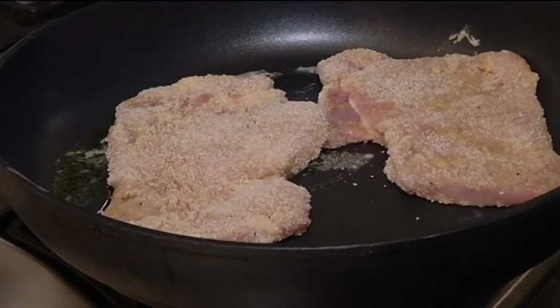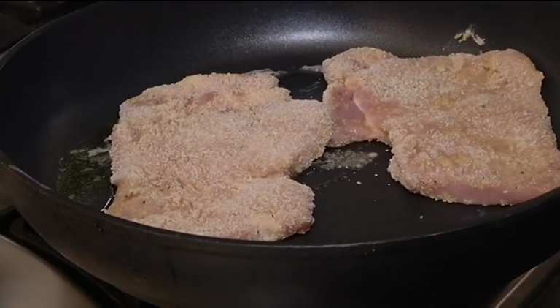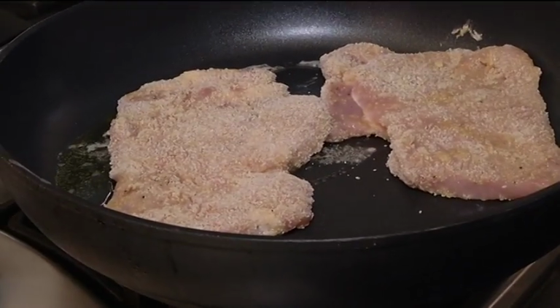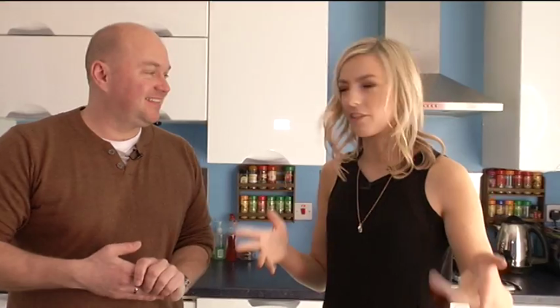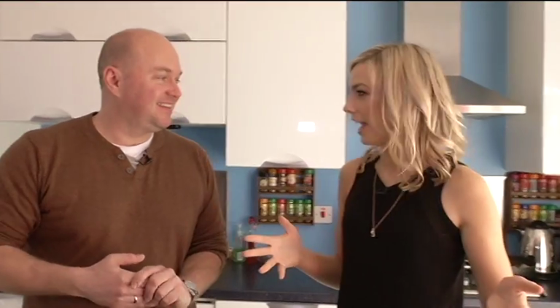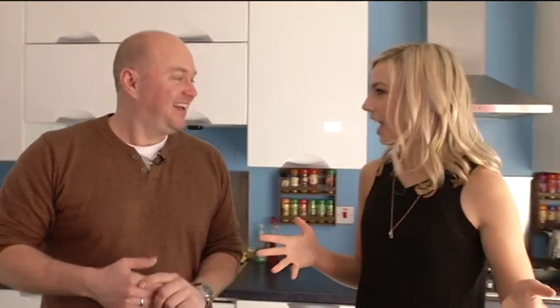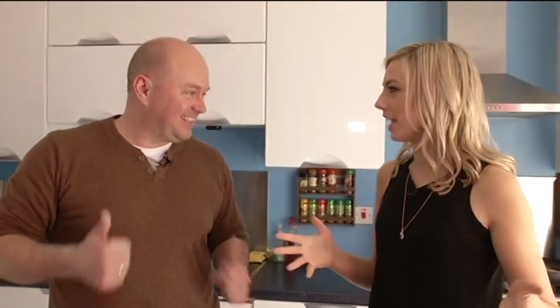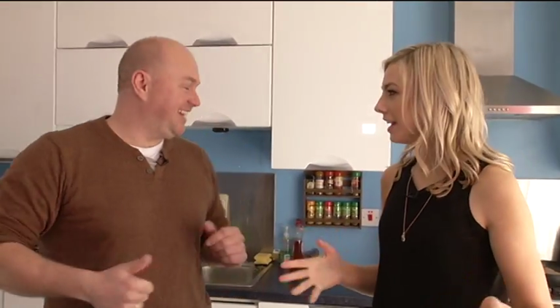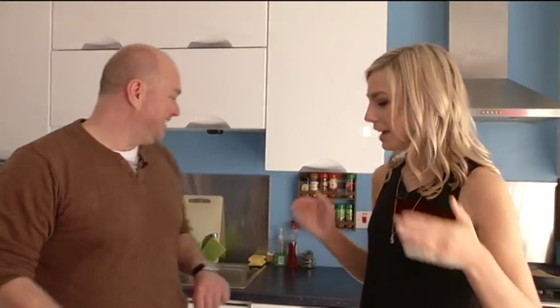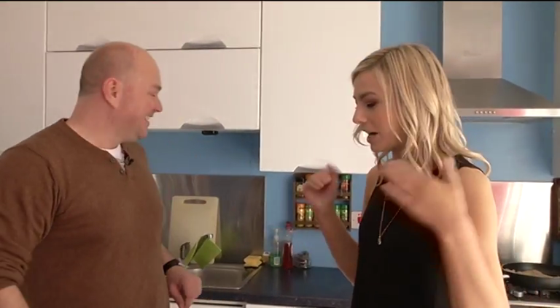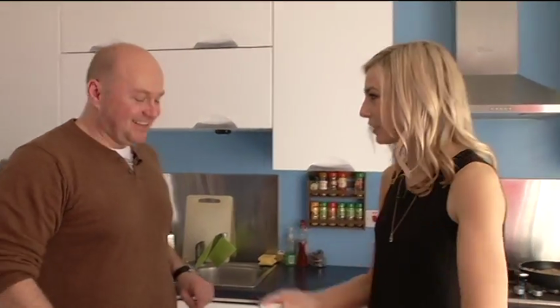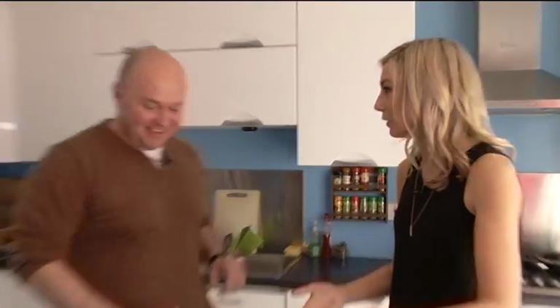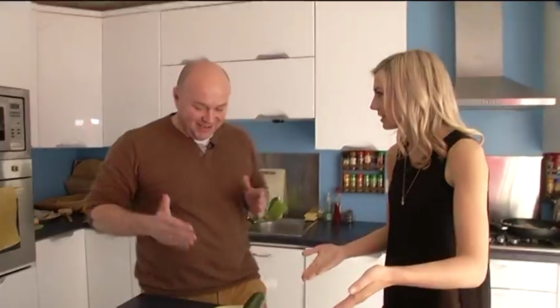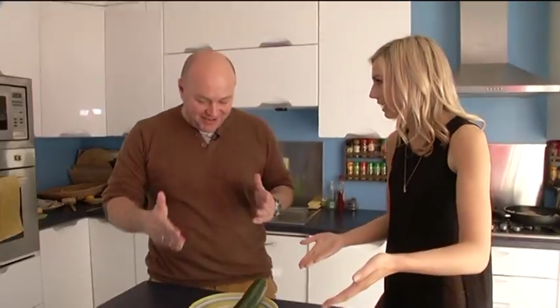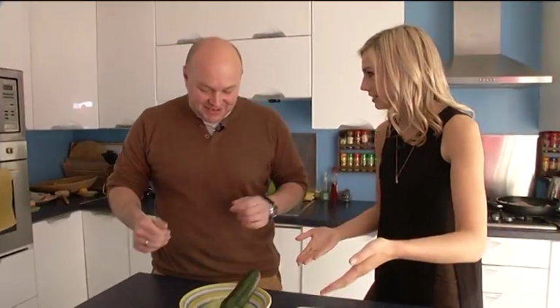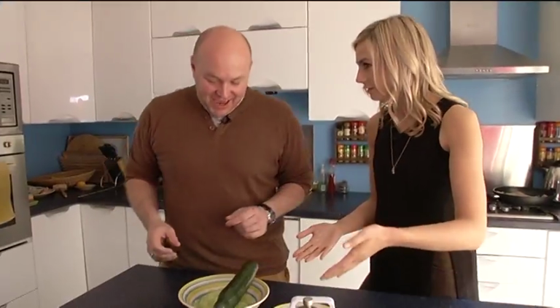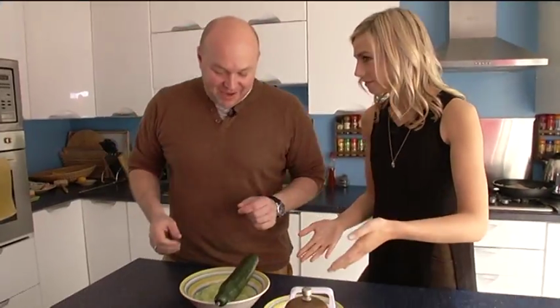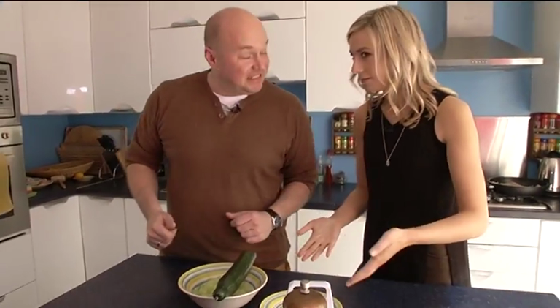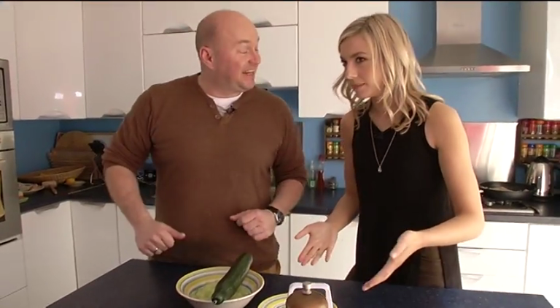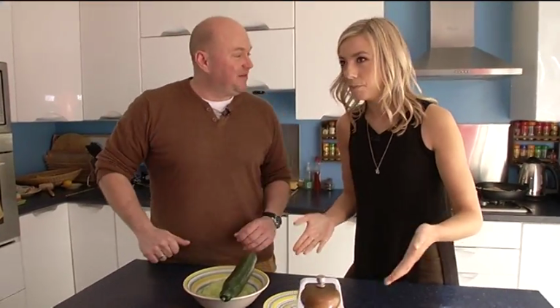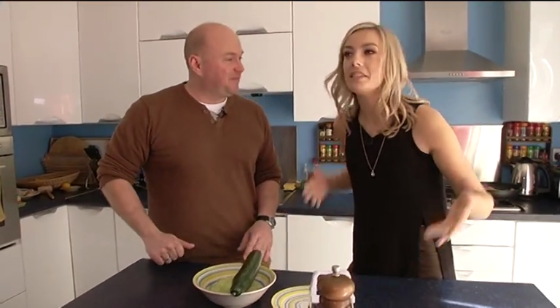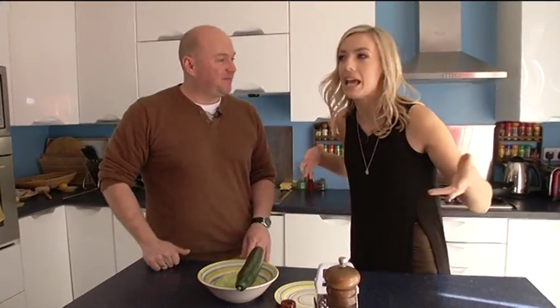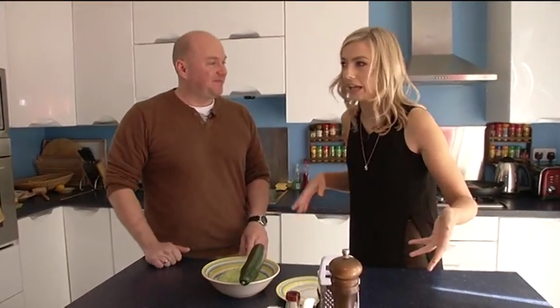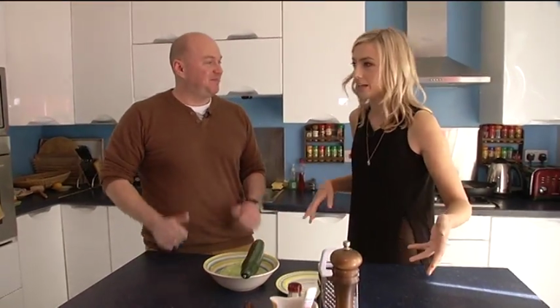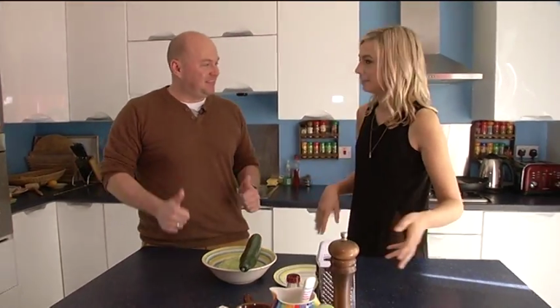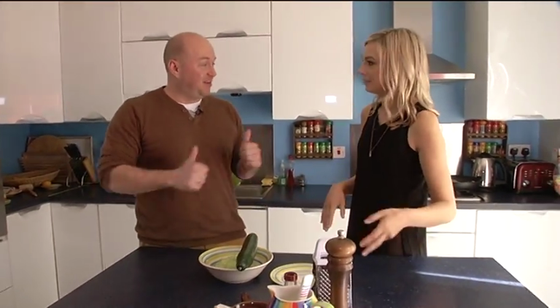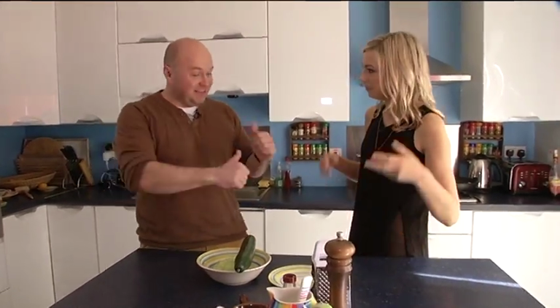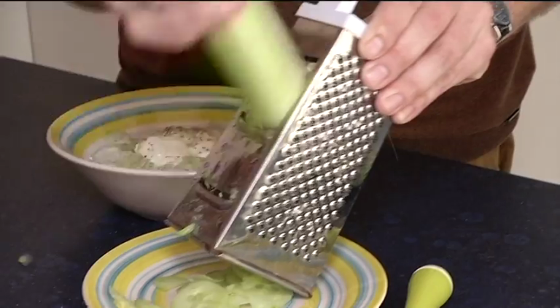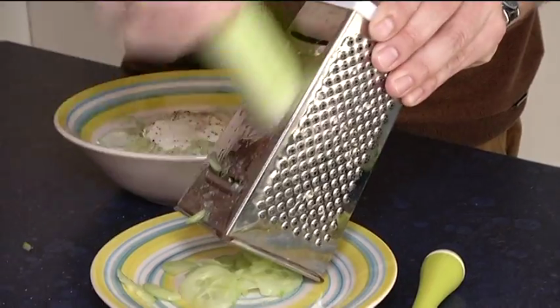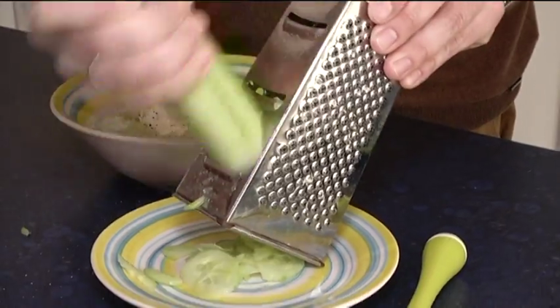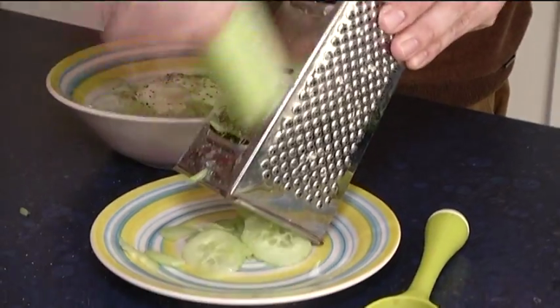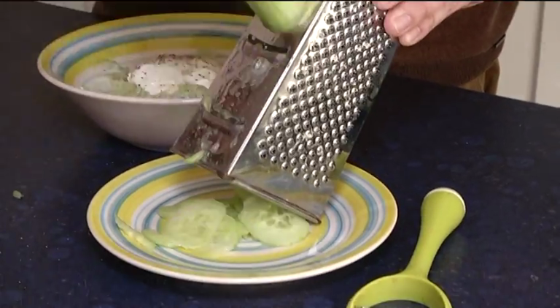The kotlety are frying. Now it's time for the salad — miseria. Miseria. Well done.